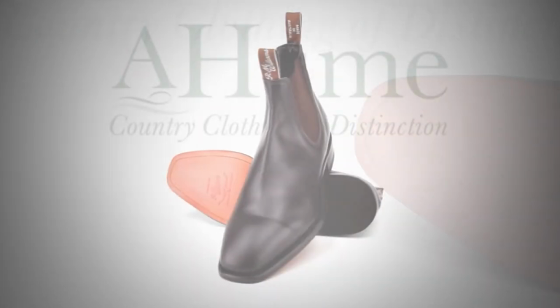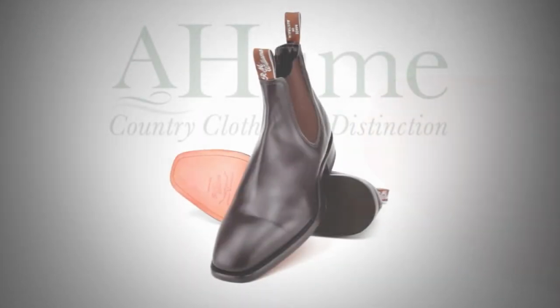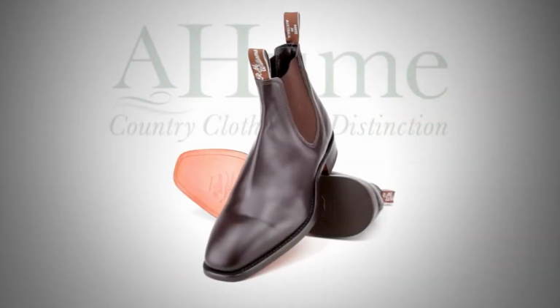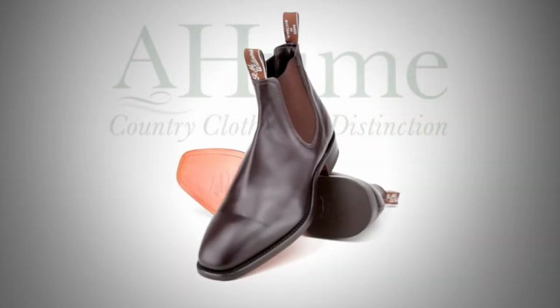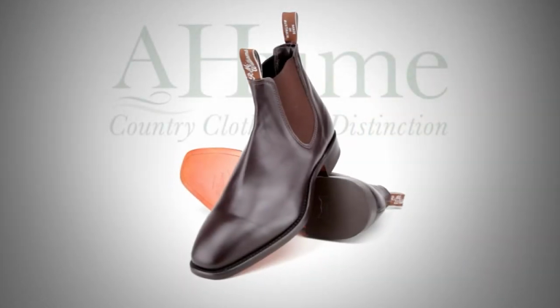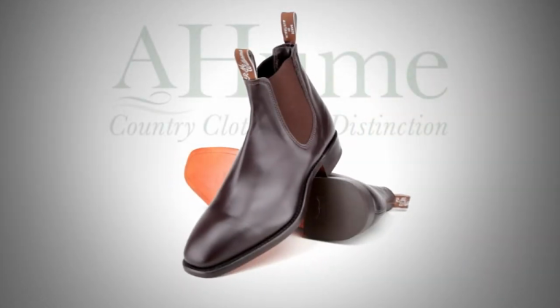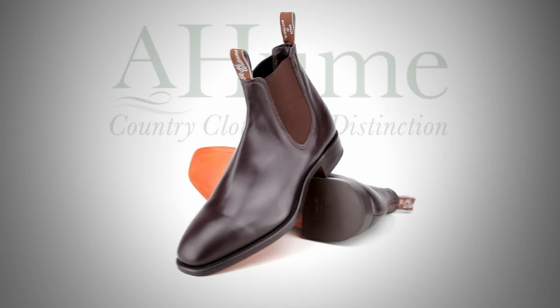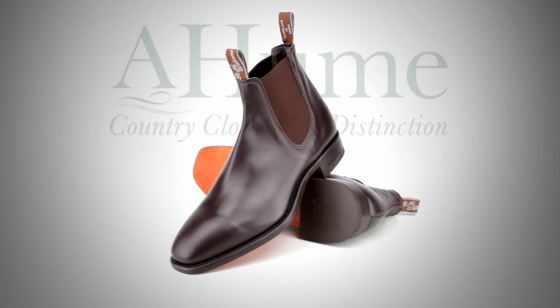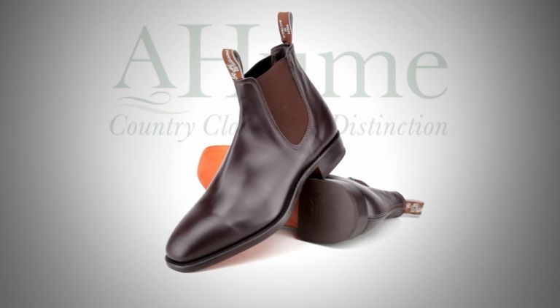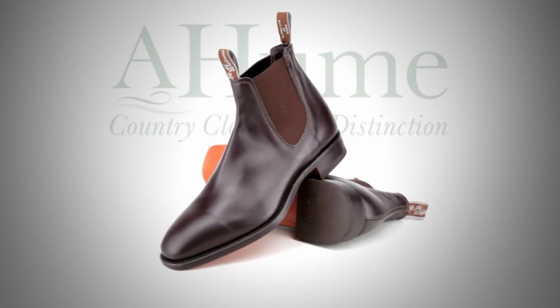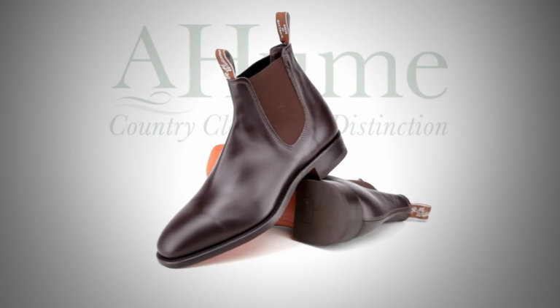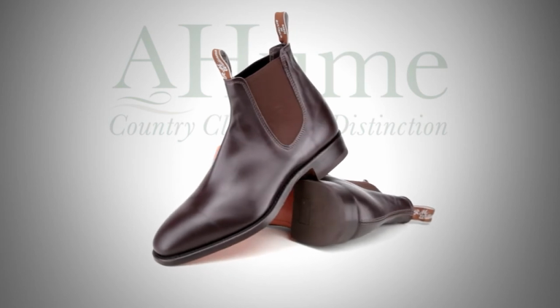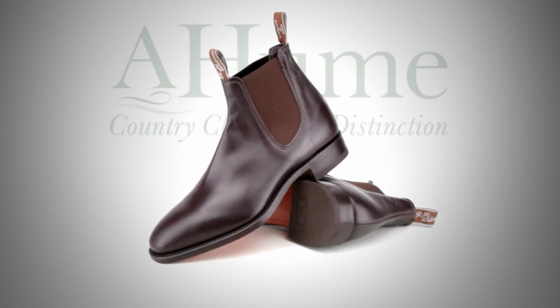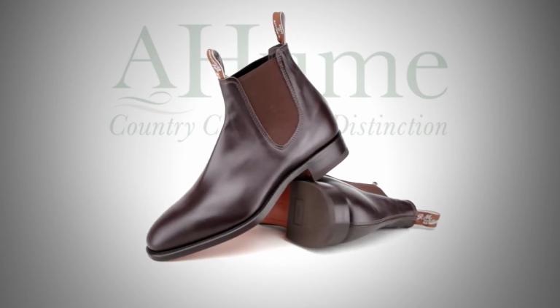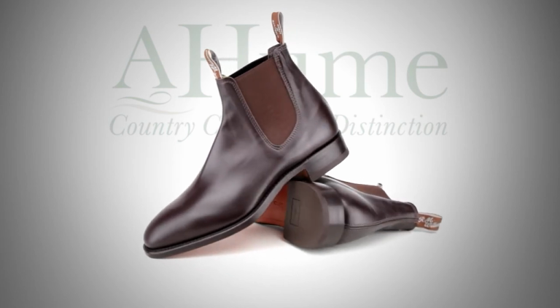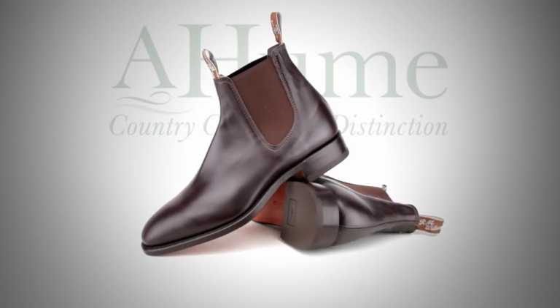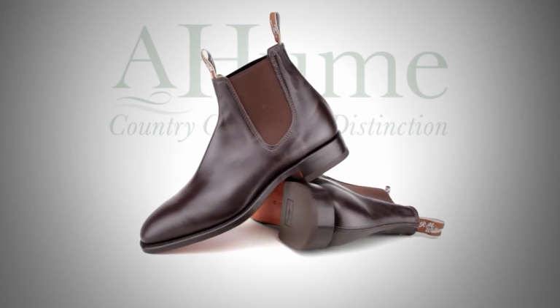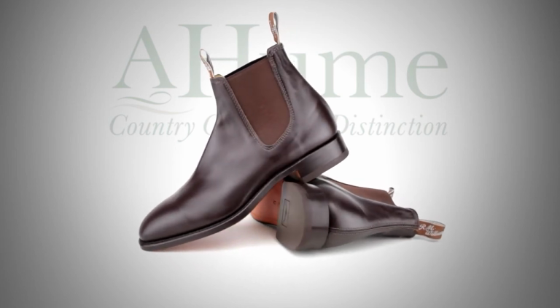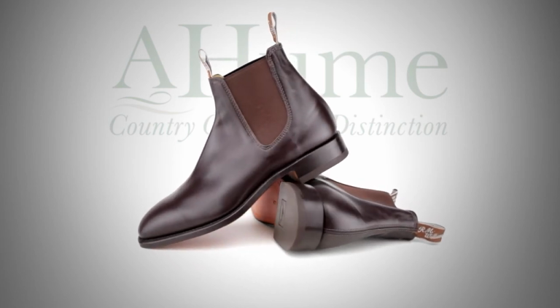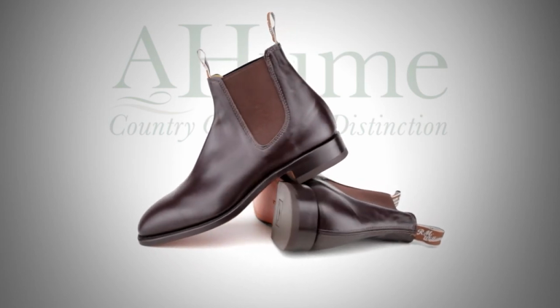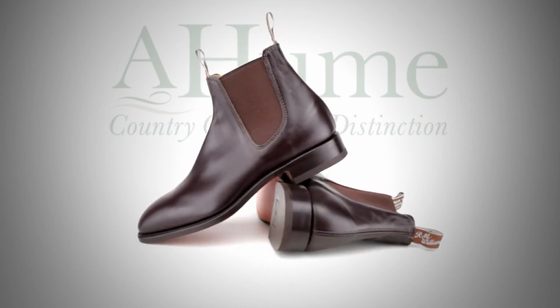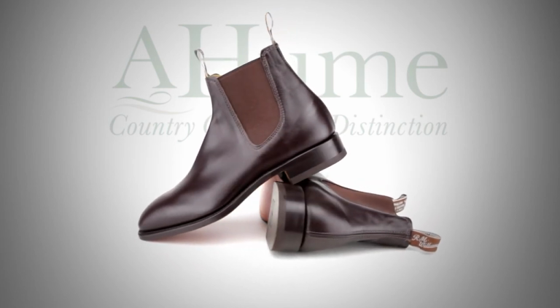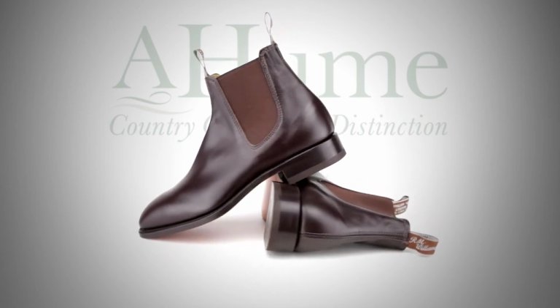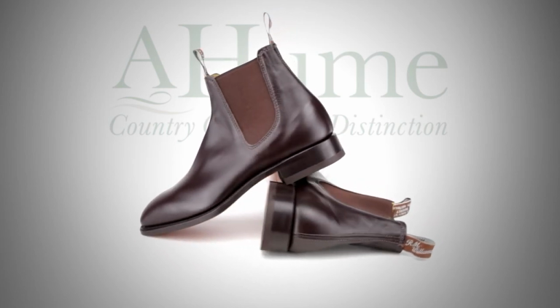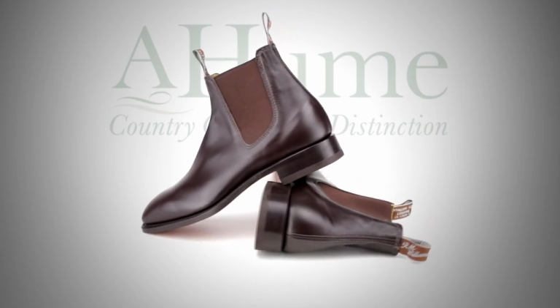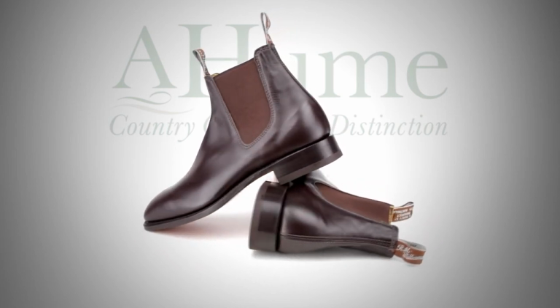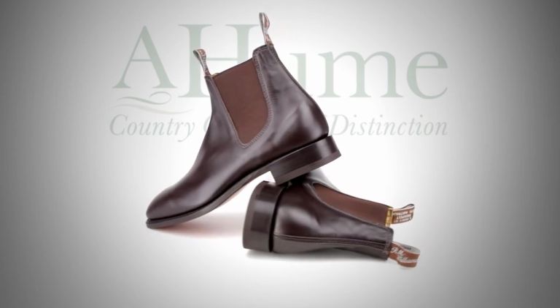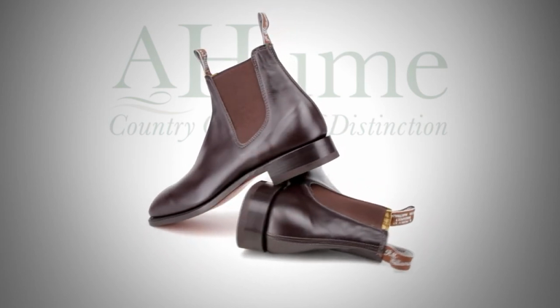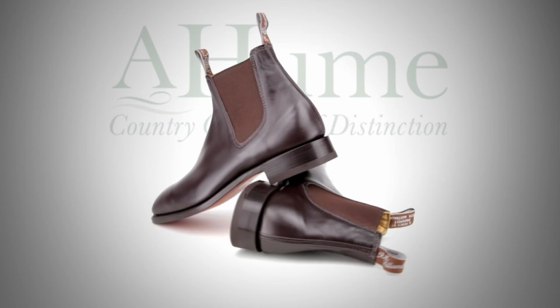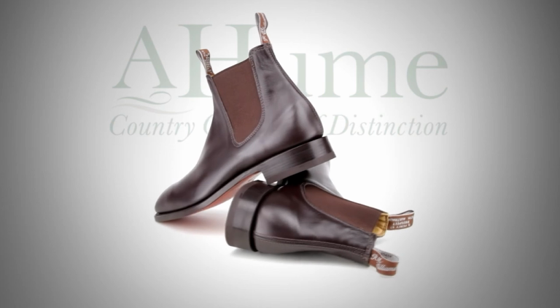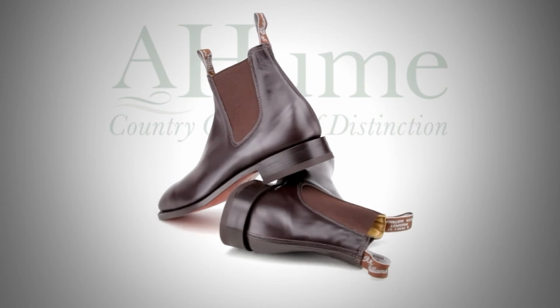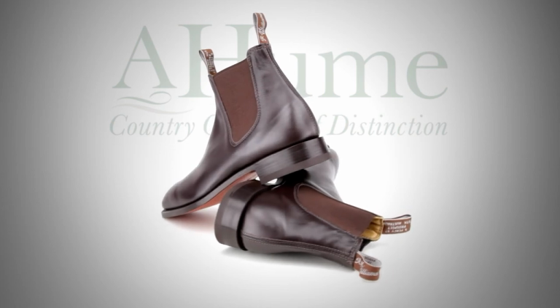The top of the boot is finished with two woven pull tugs at the front and rear, to allow the boot to be easily slipped onto the foot.